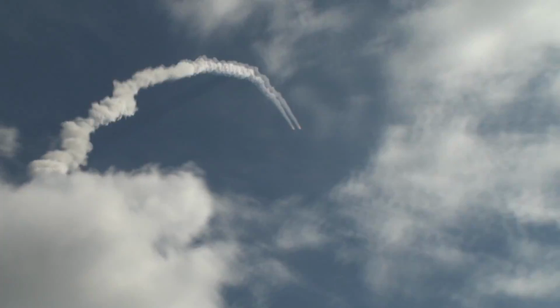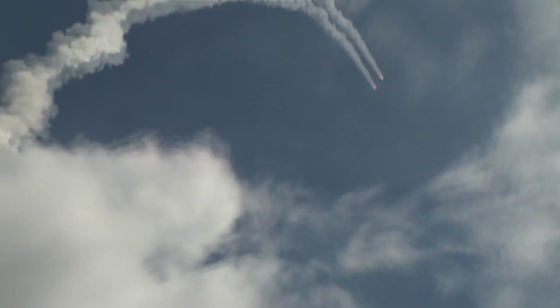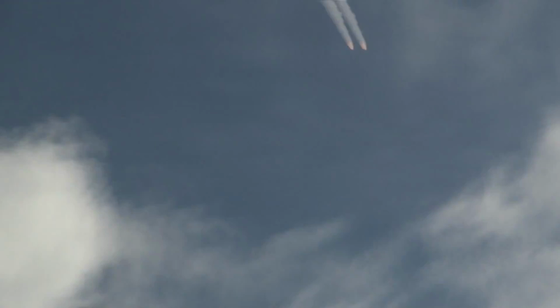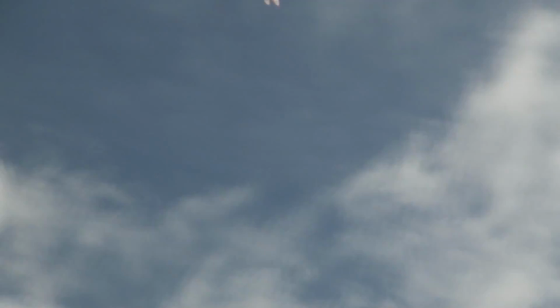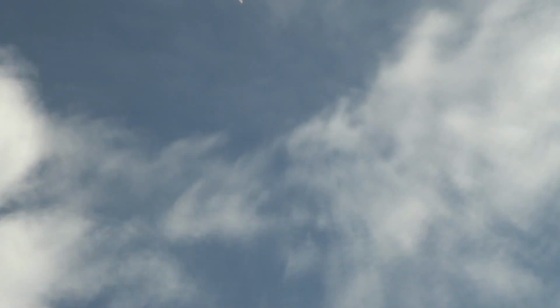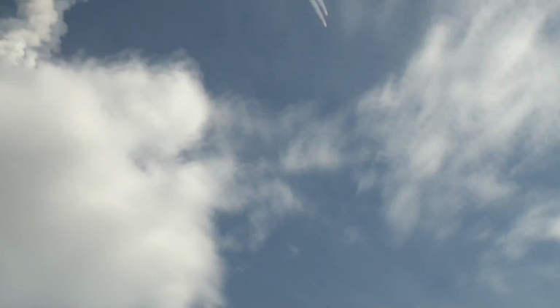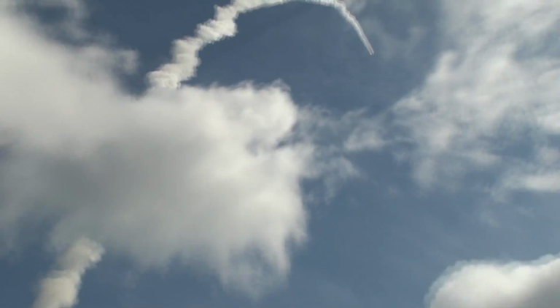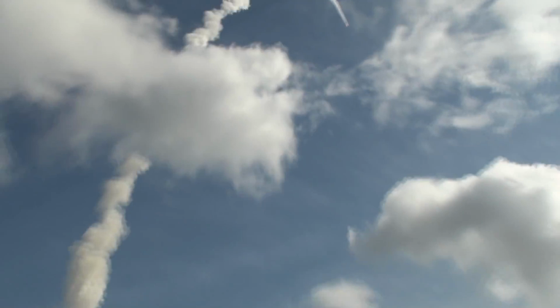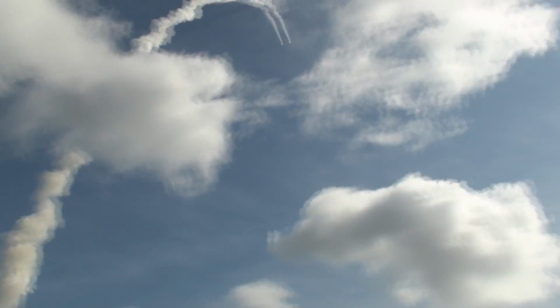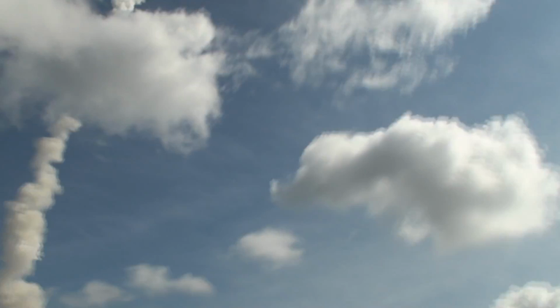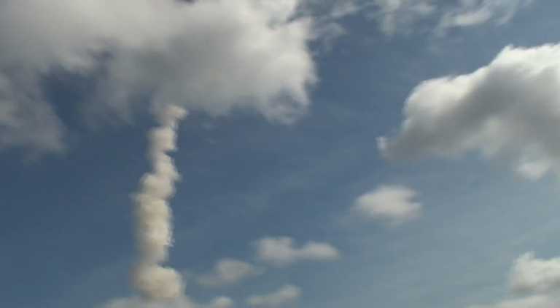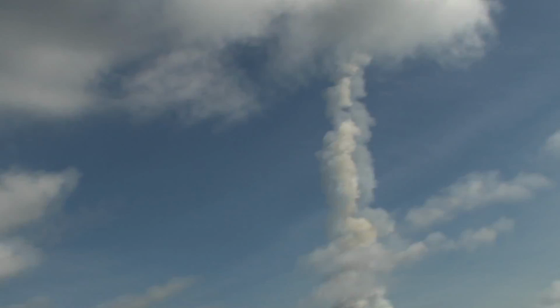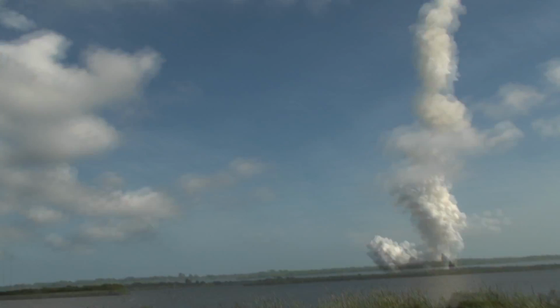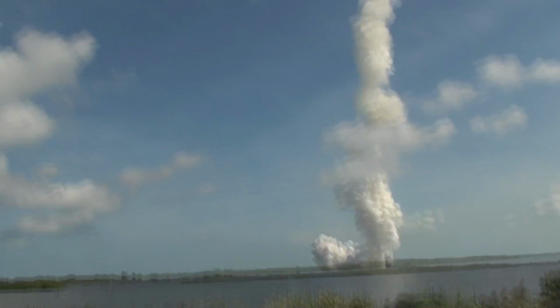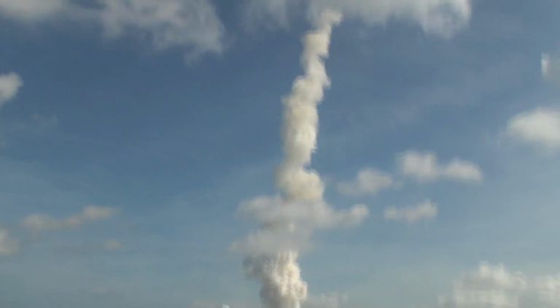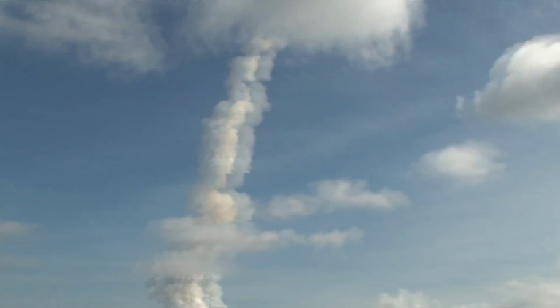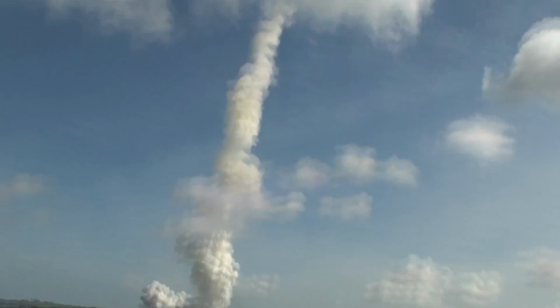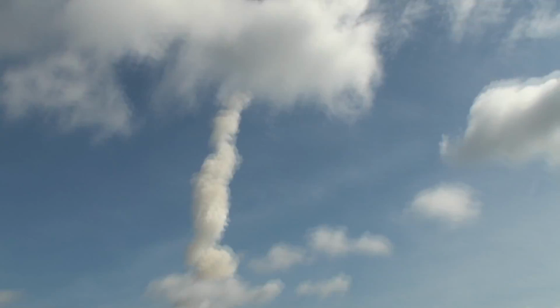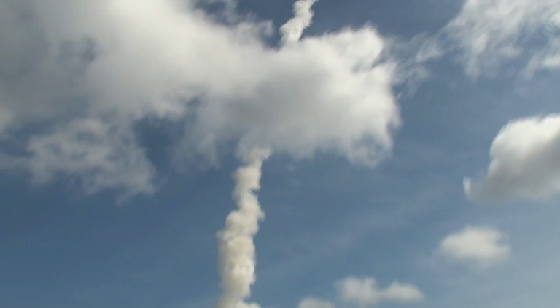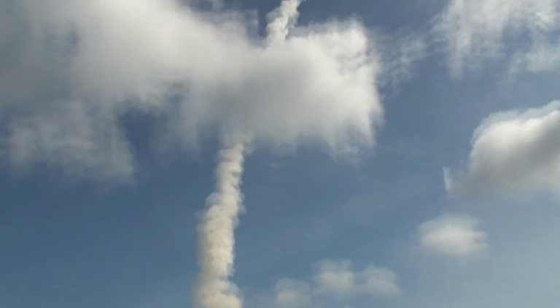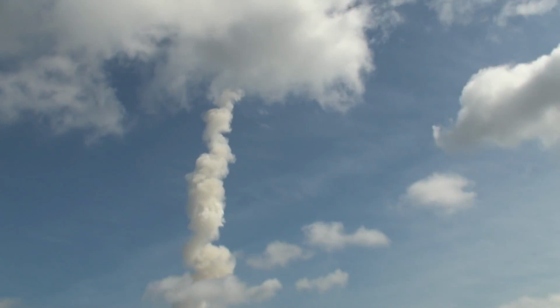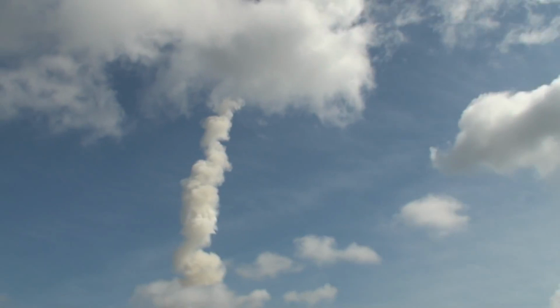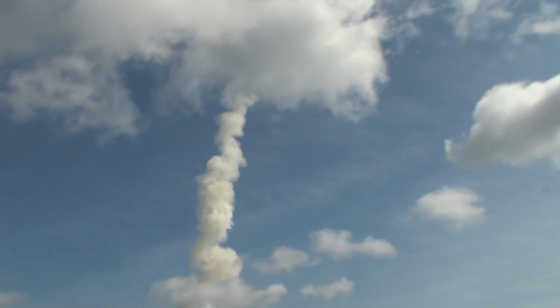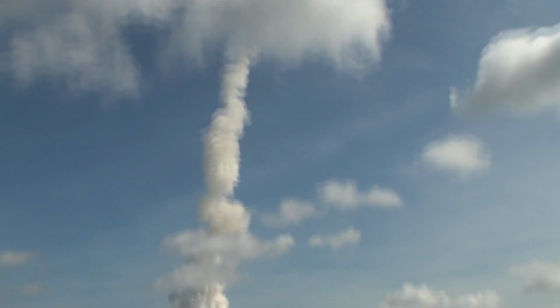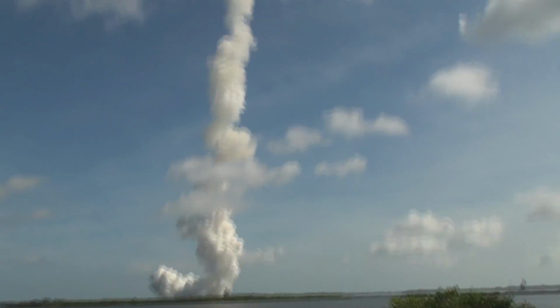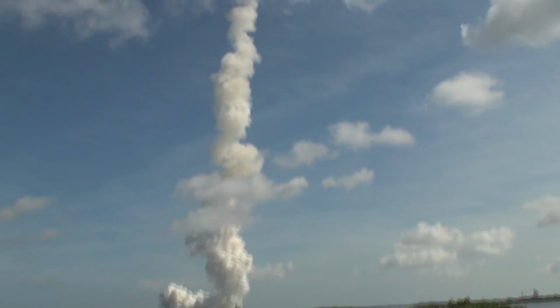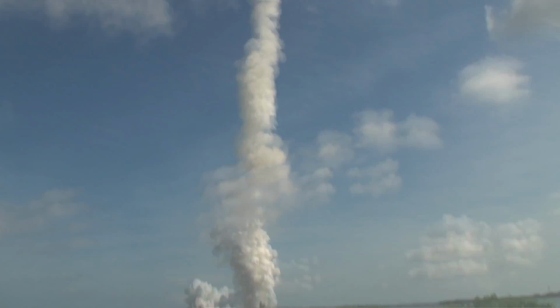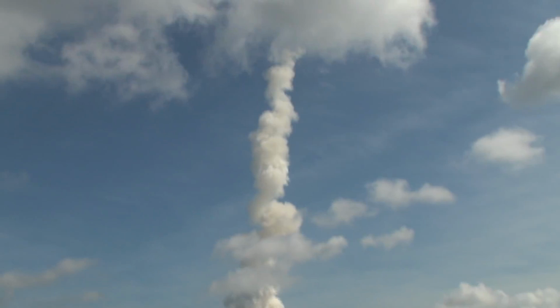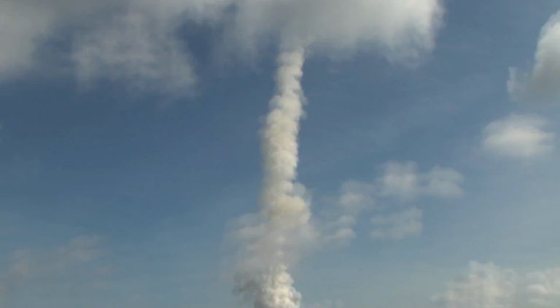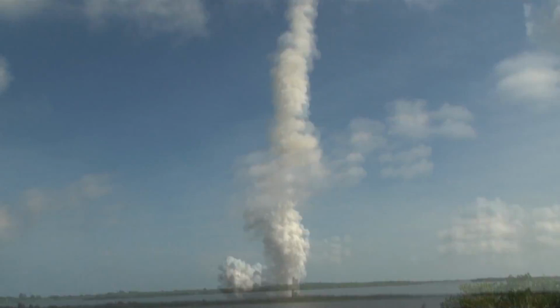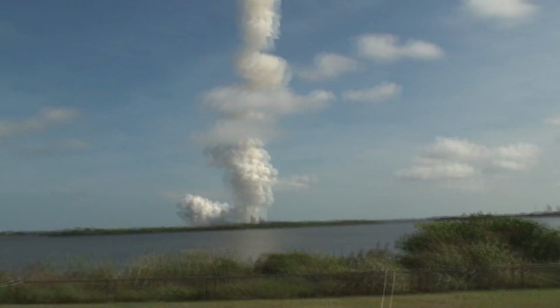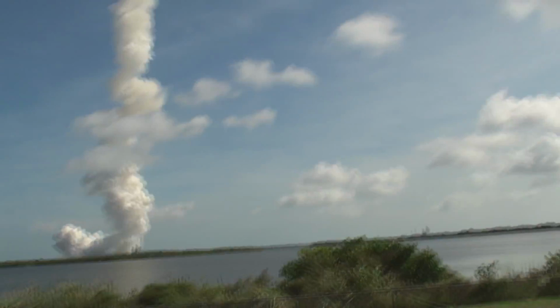At T plus 80 seconds, we've started our Supersonic Large Amplitude ID Maneuver, PTI. We see the response.